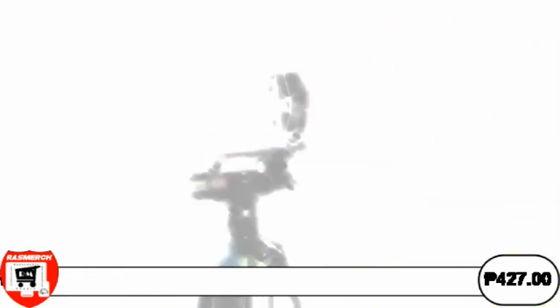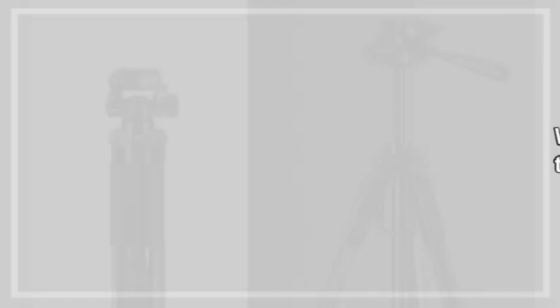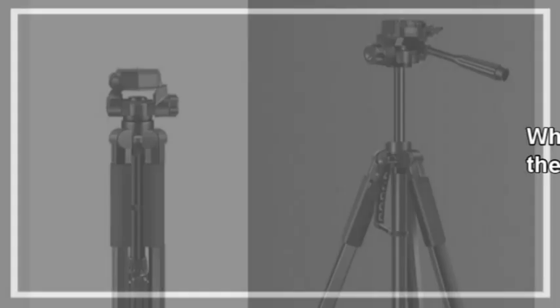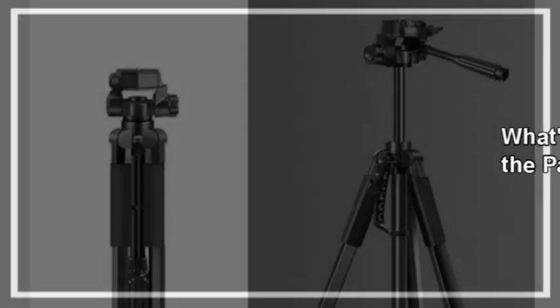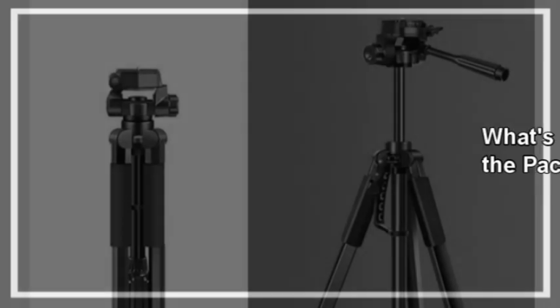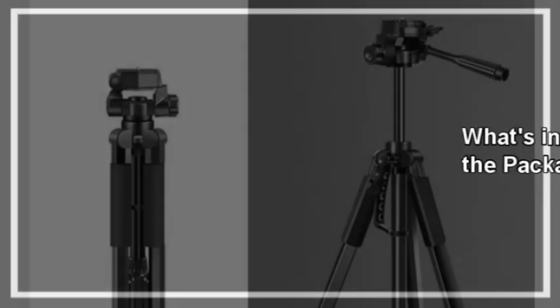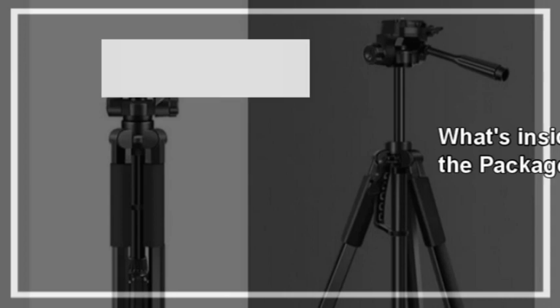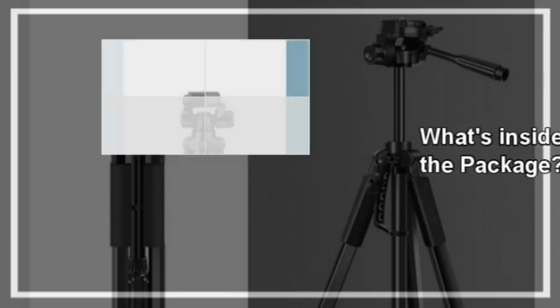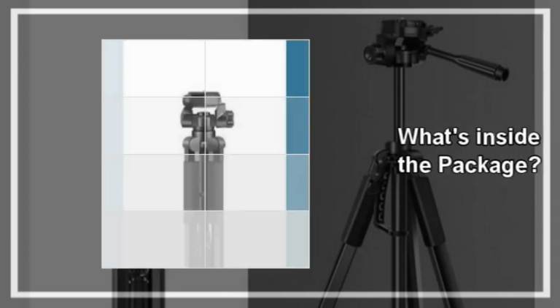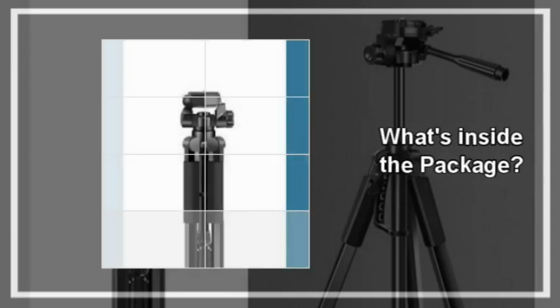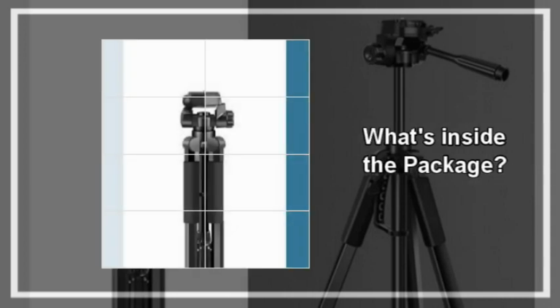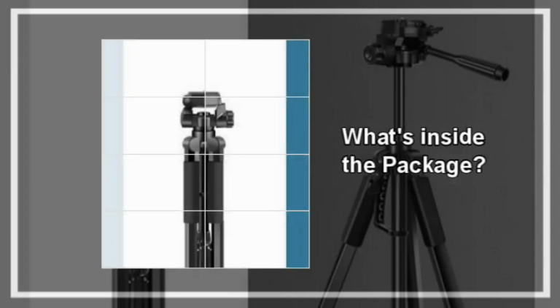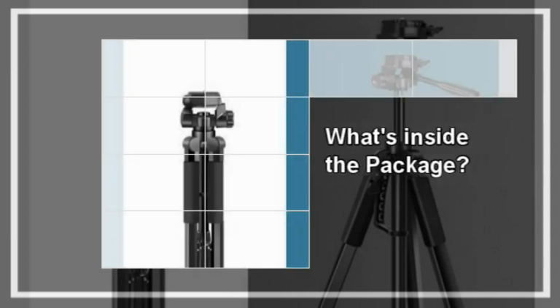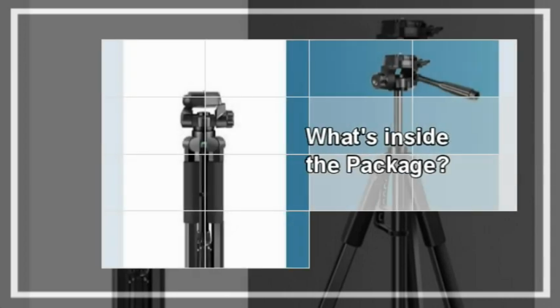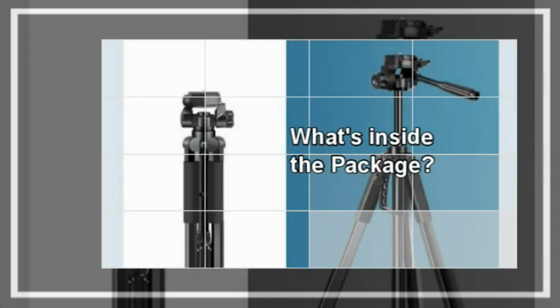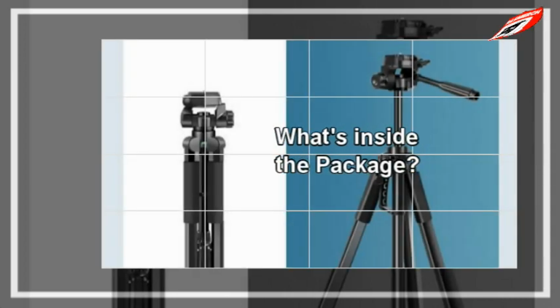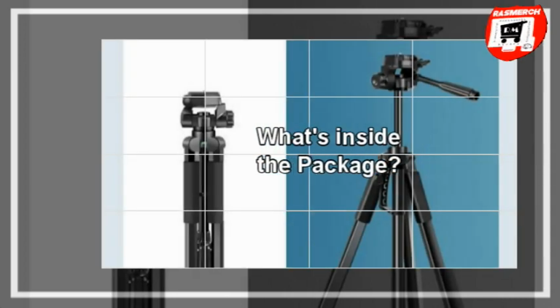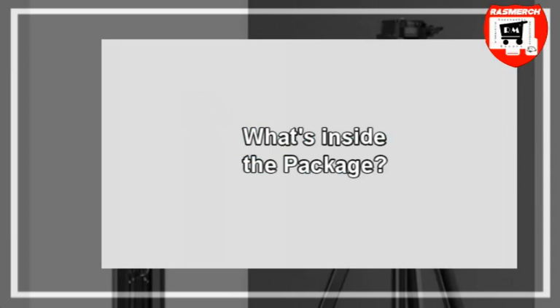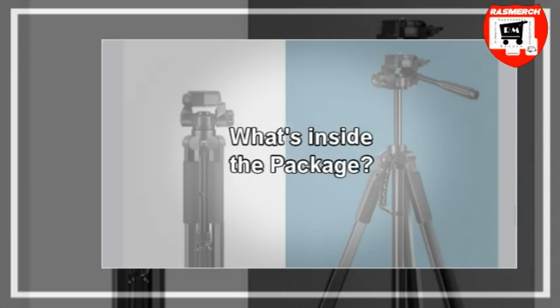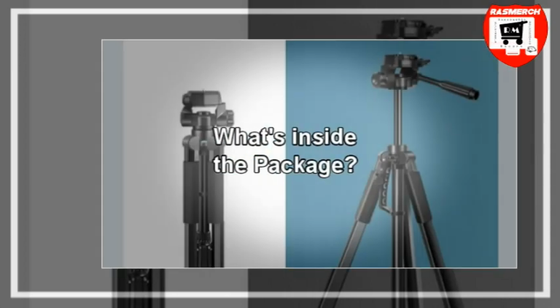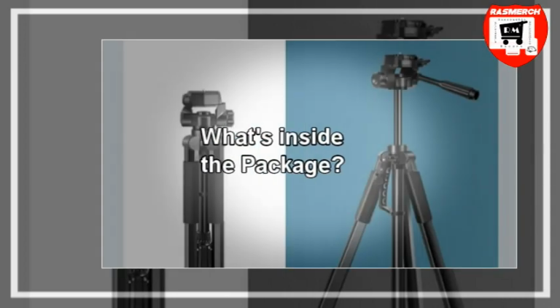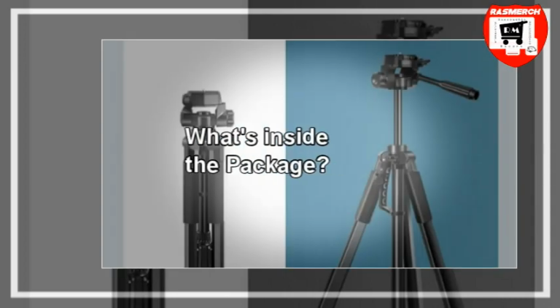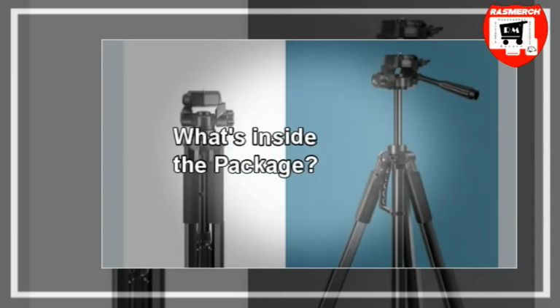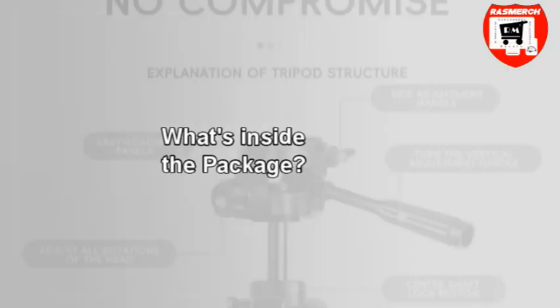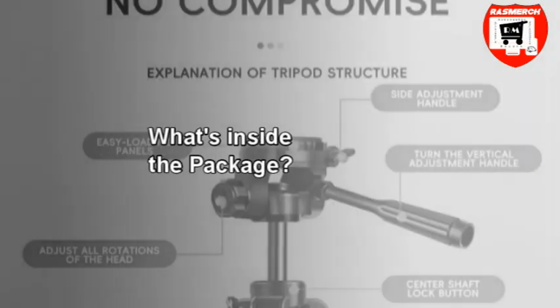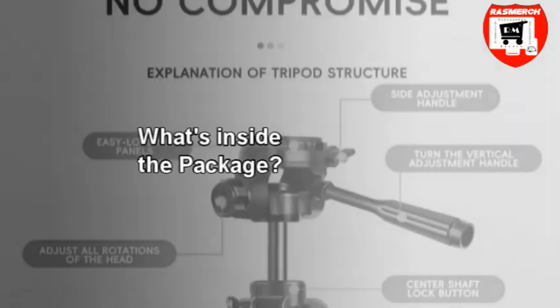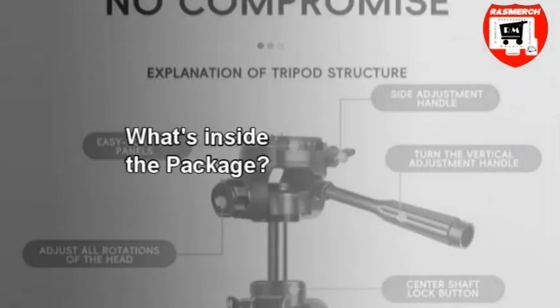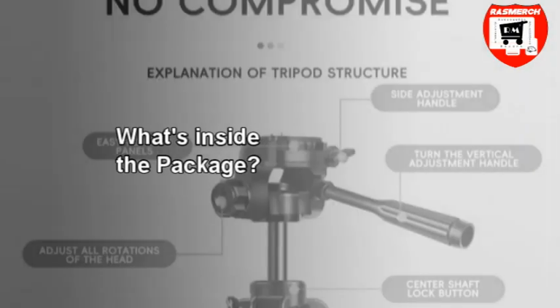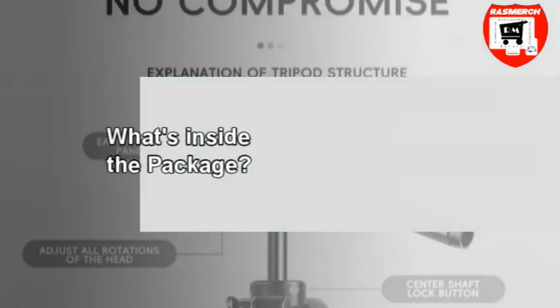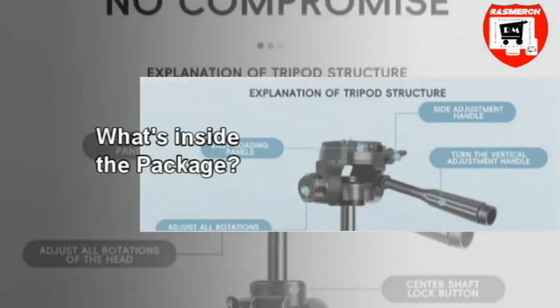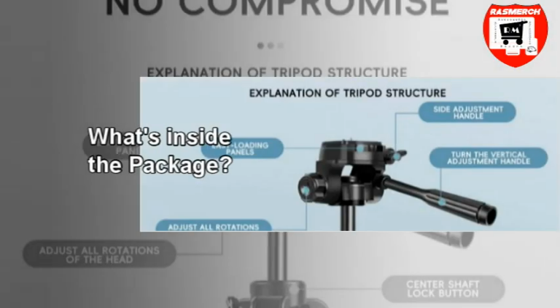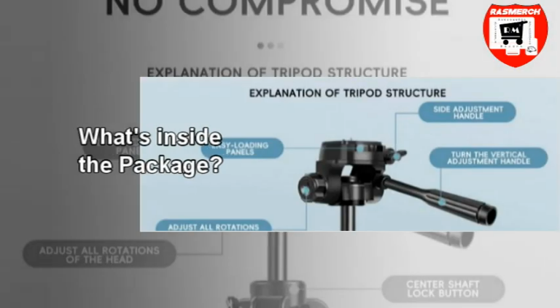What's inside the package: a free phone holder and free bag. It can work for most cameras.